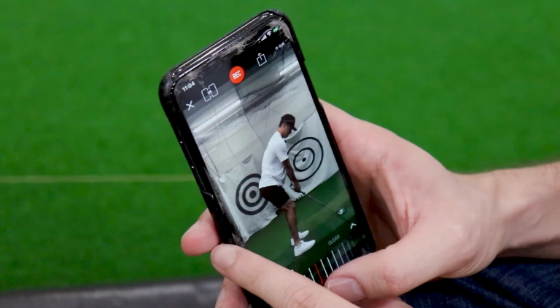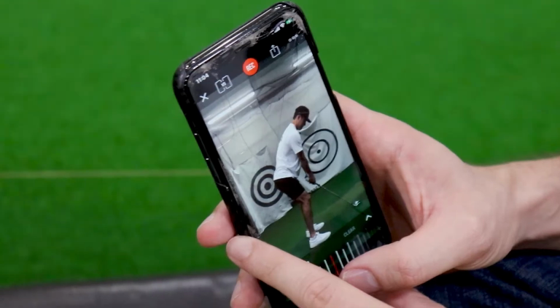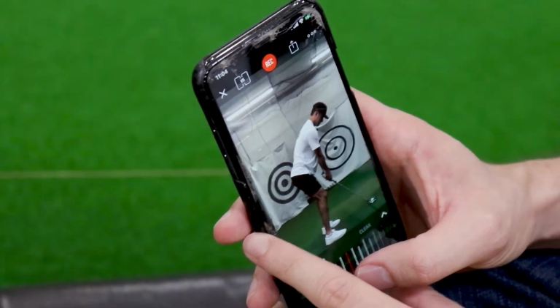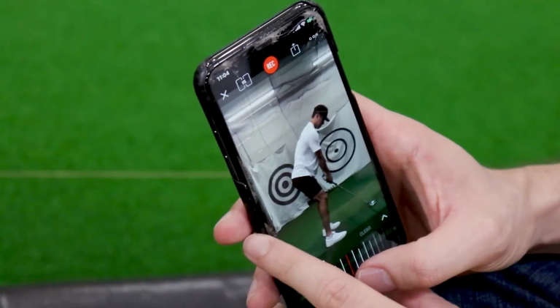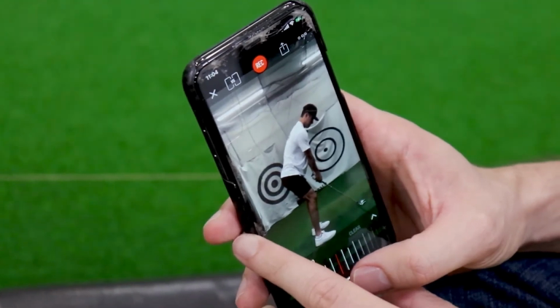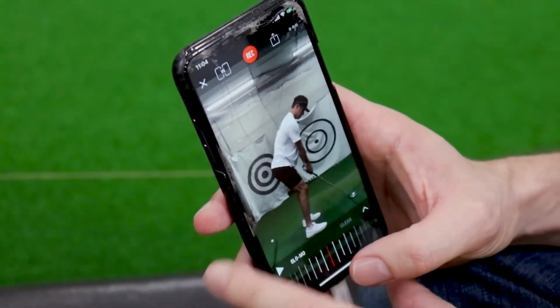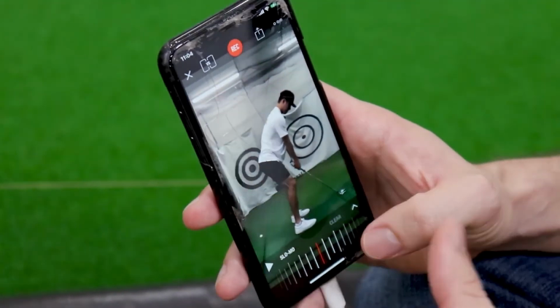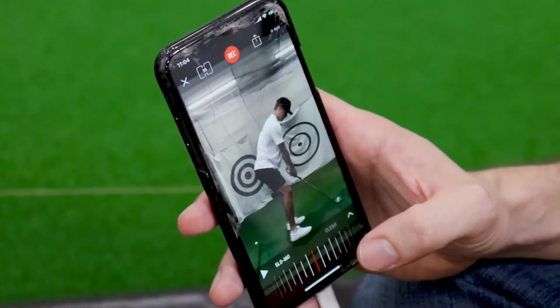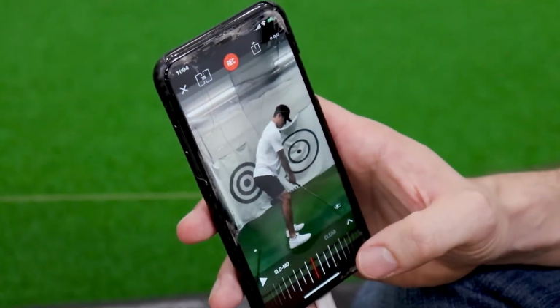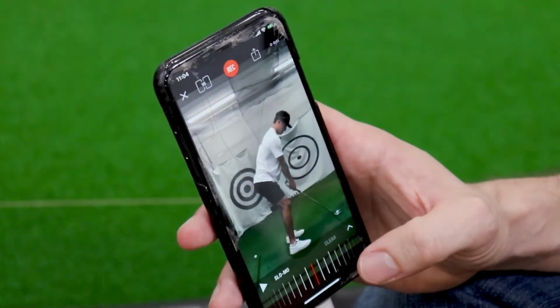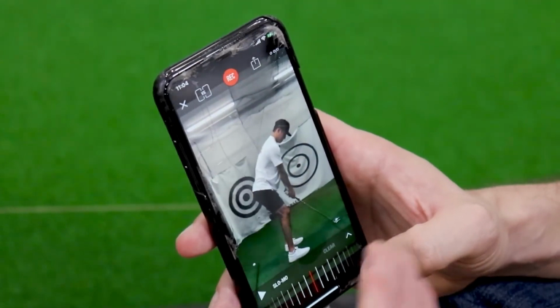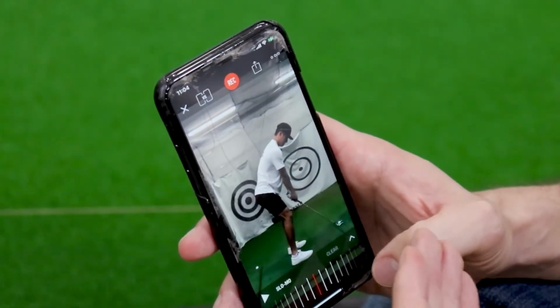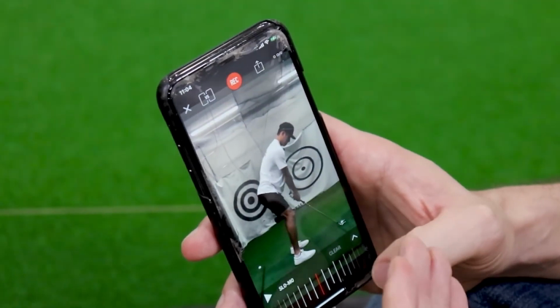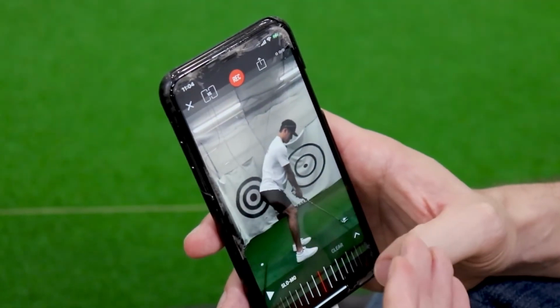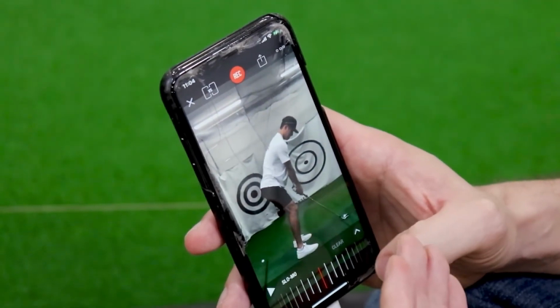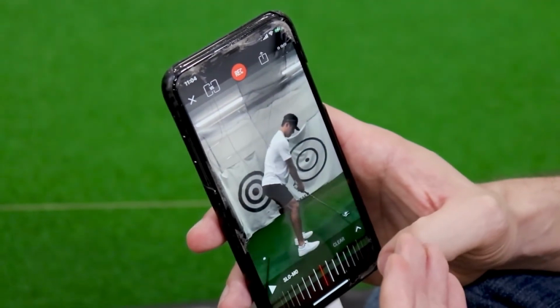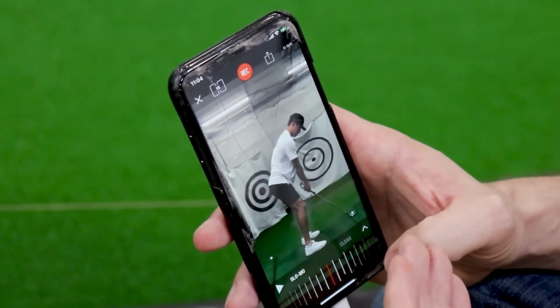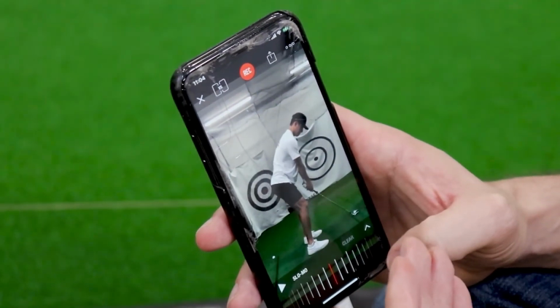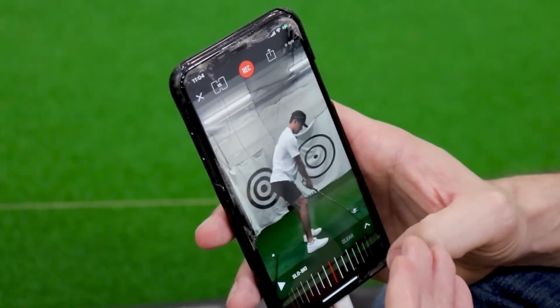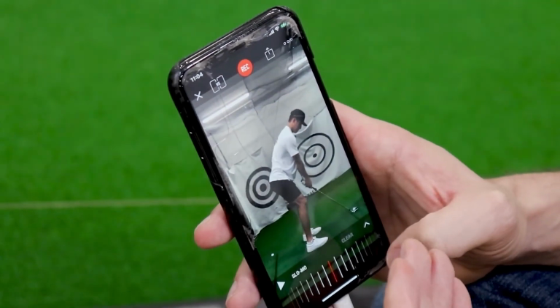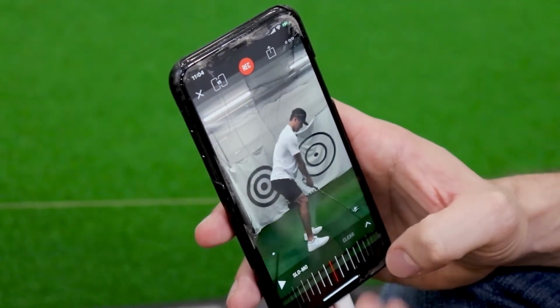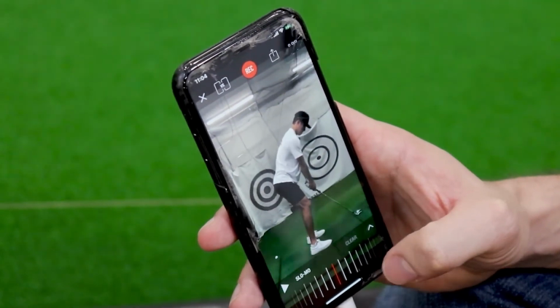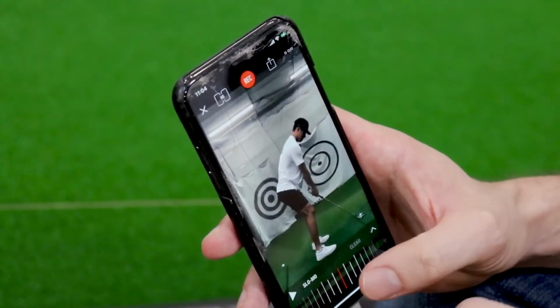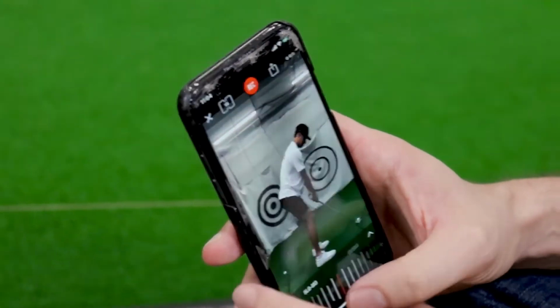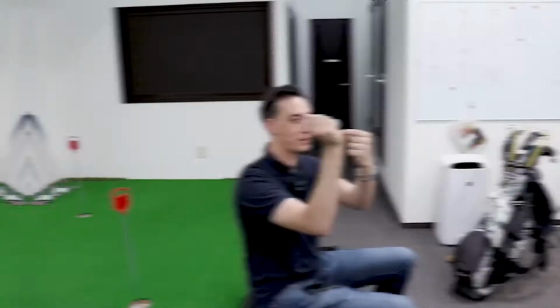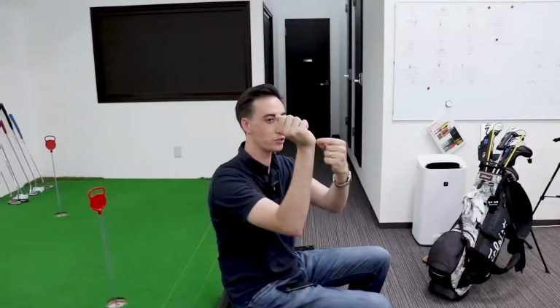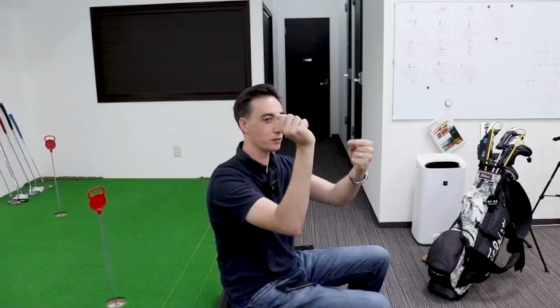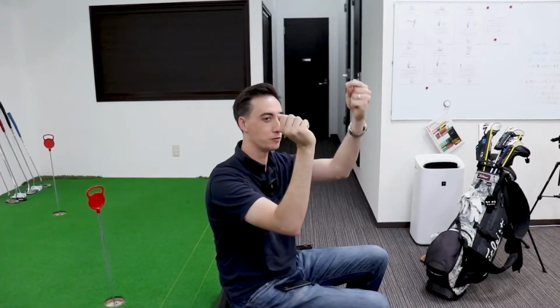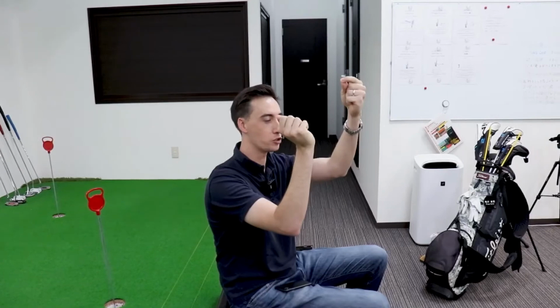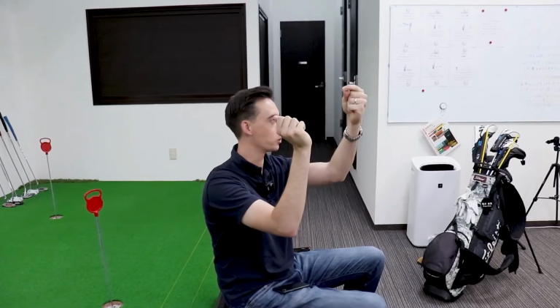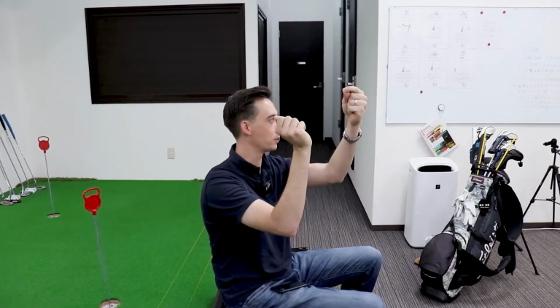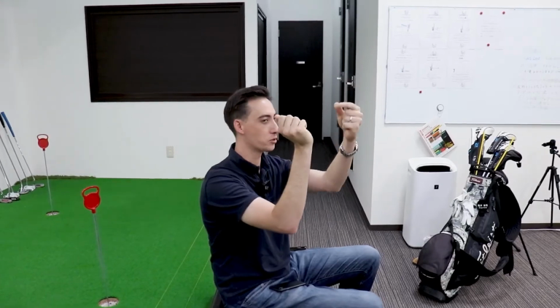We know your typical issue is kind of the hands moving out towards the ball in transition — the shaft is kind of steep. You can imagine like a little fish hook like this.